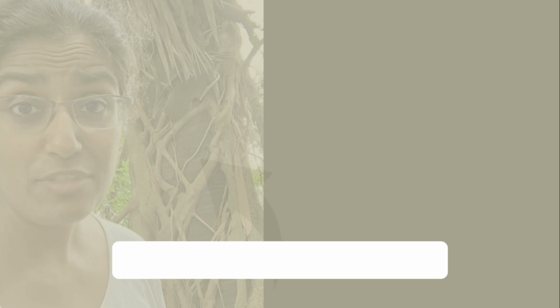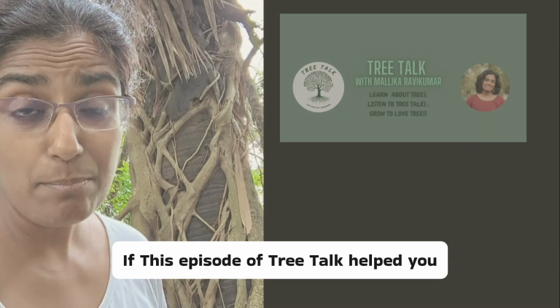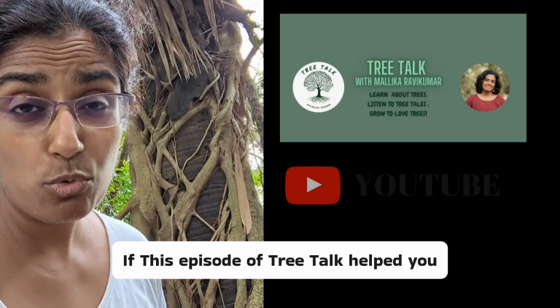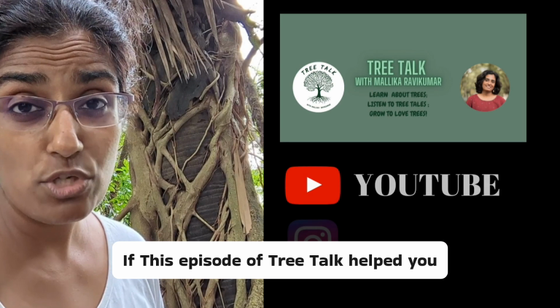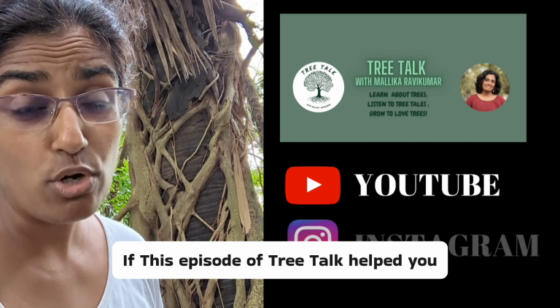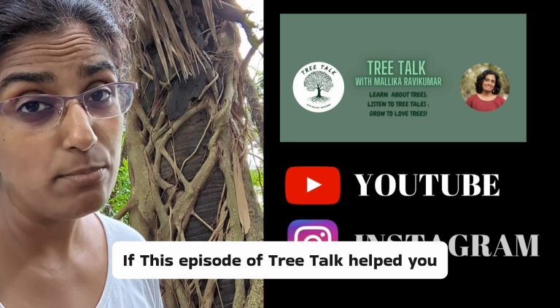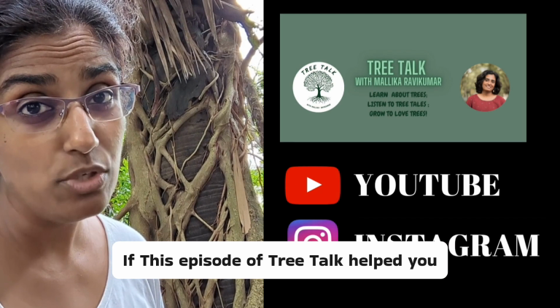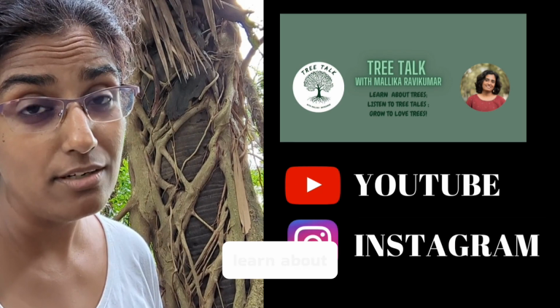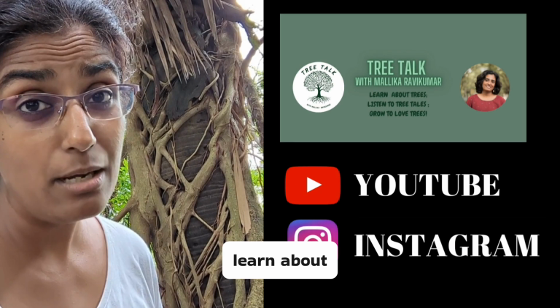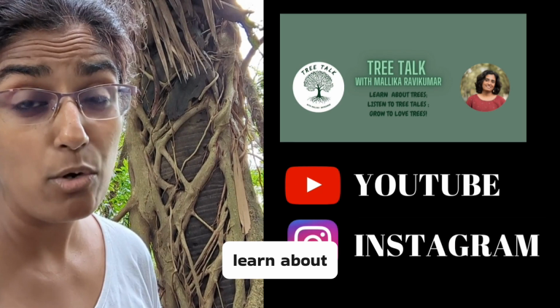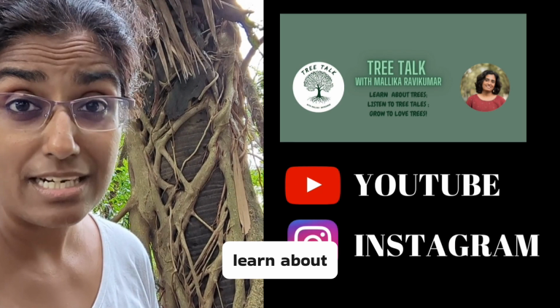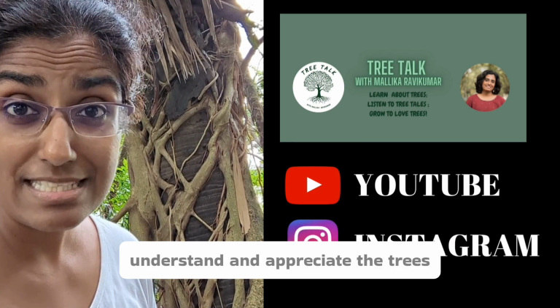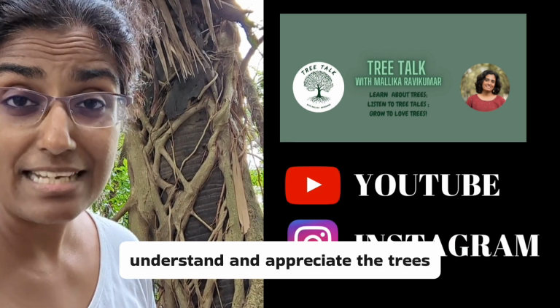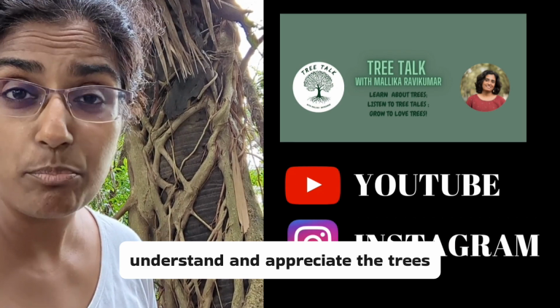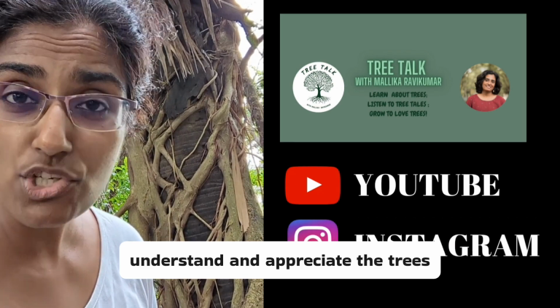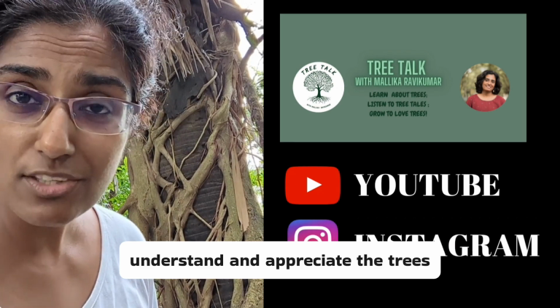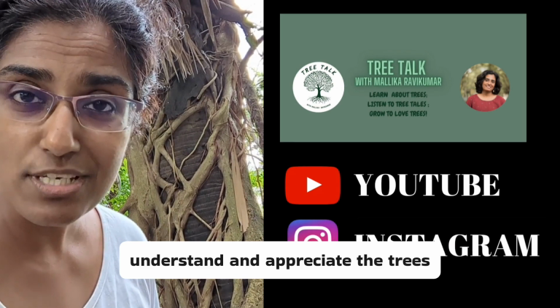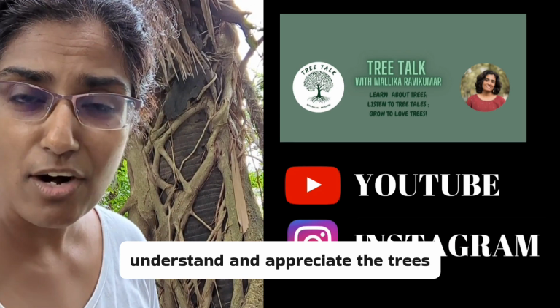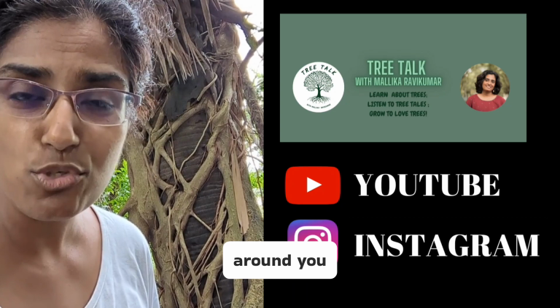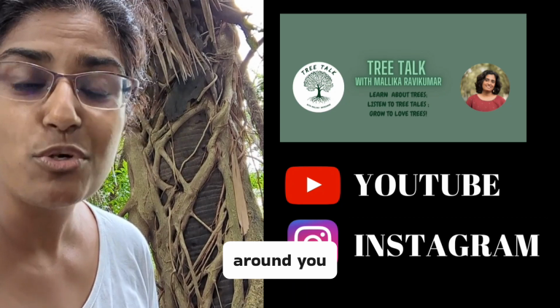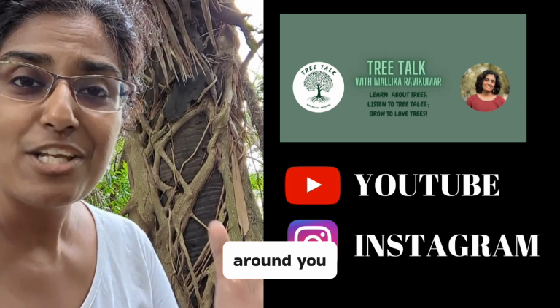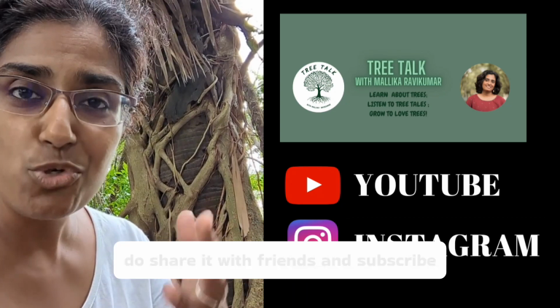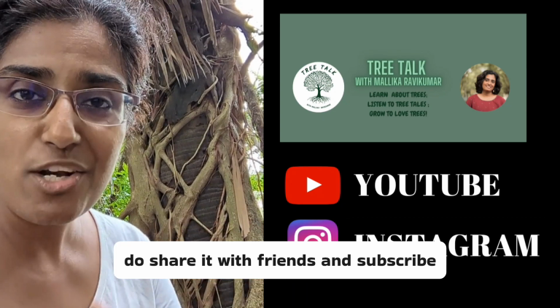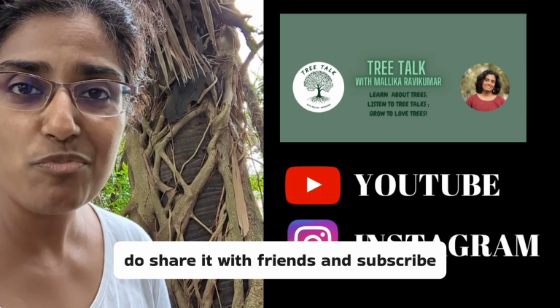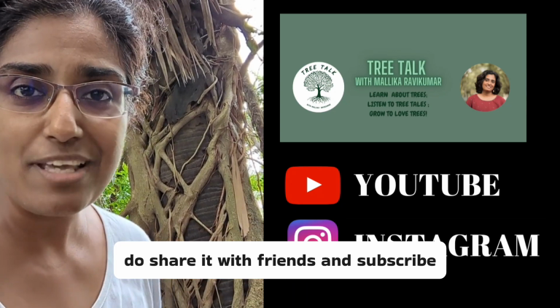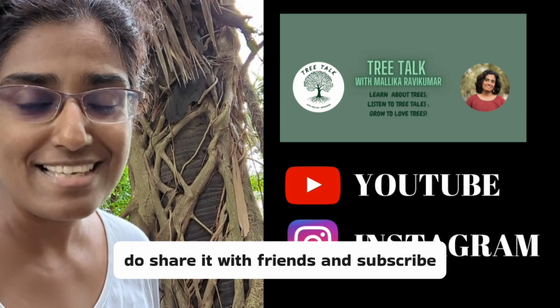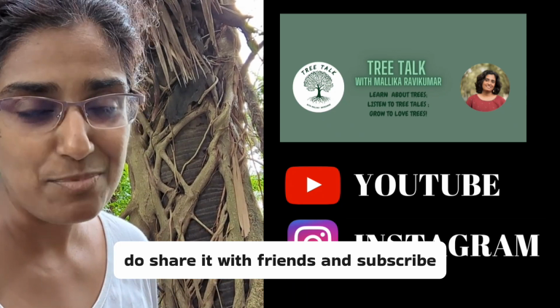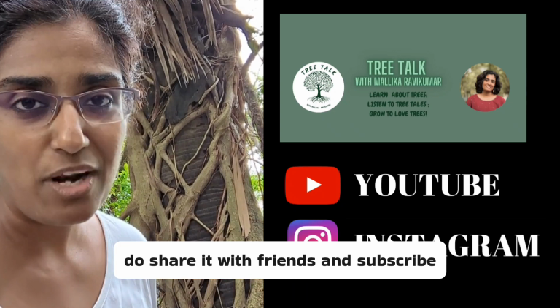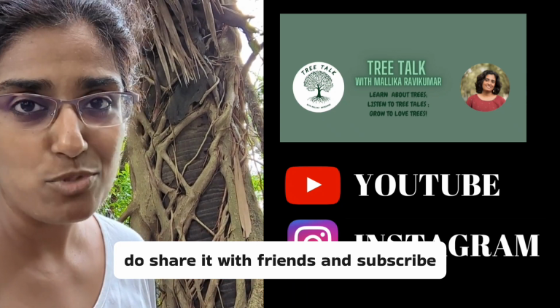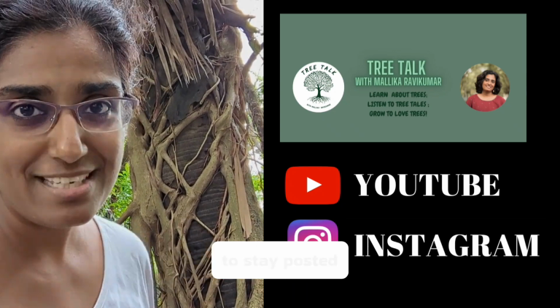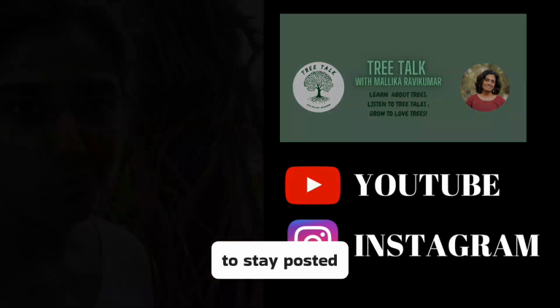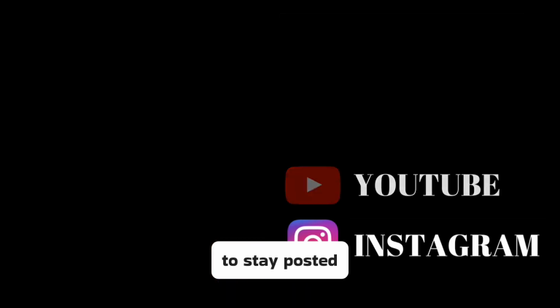If this episode of Tree Talk helped you learn about, understand, and appreciate the trees around you, do share it with friends and subscribe to stay posted.